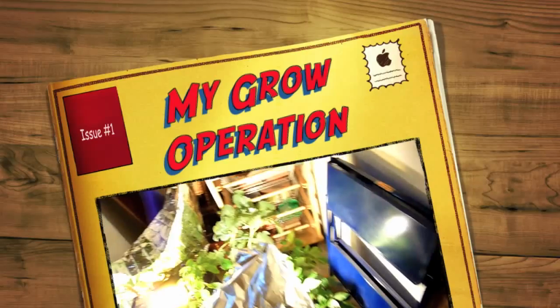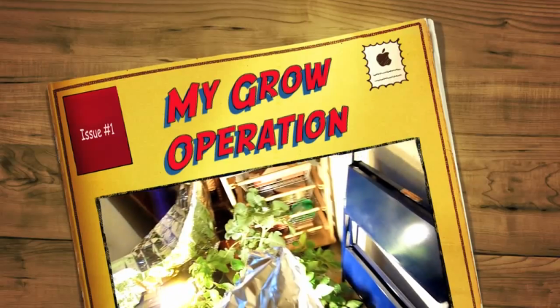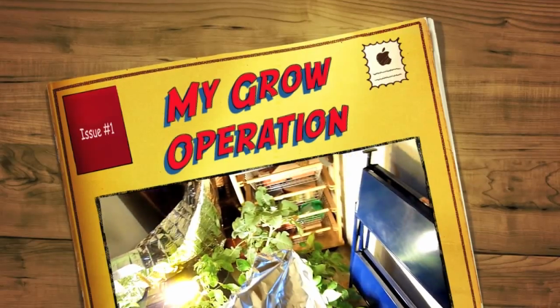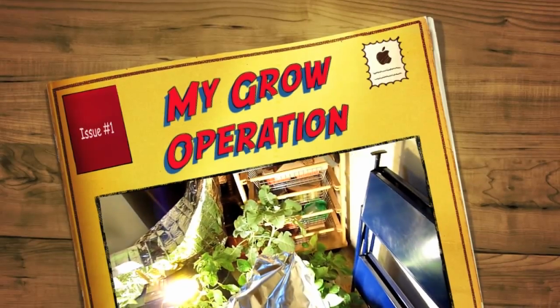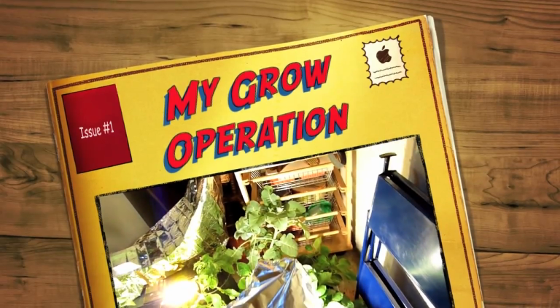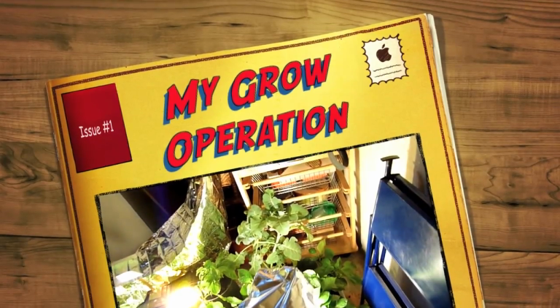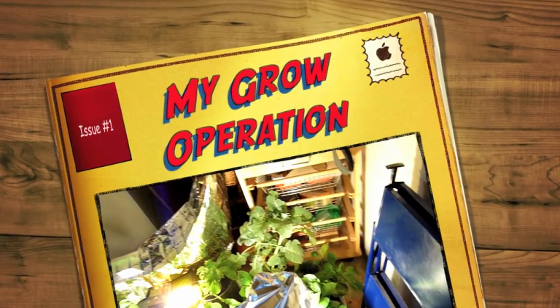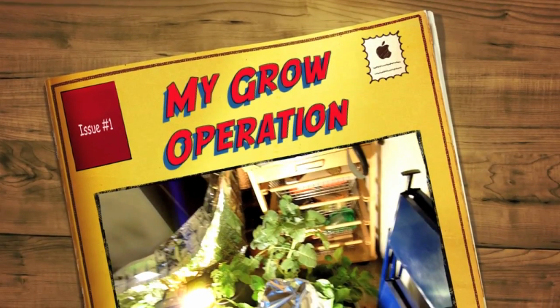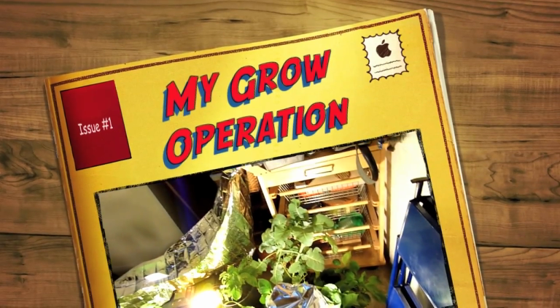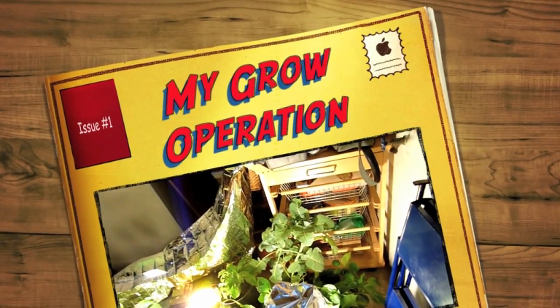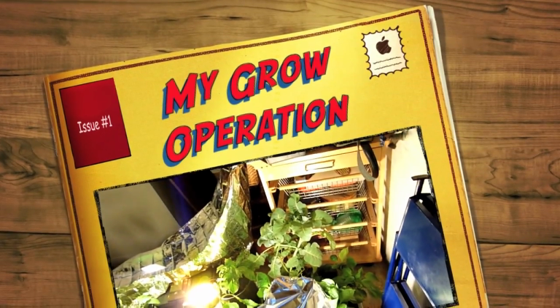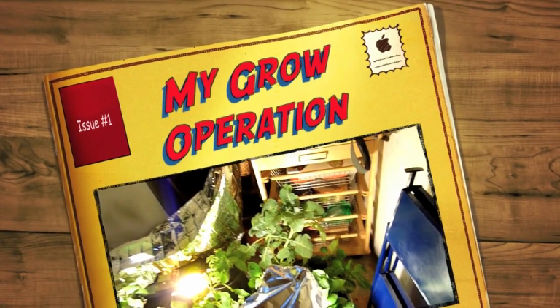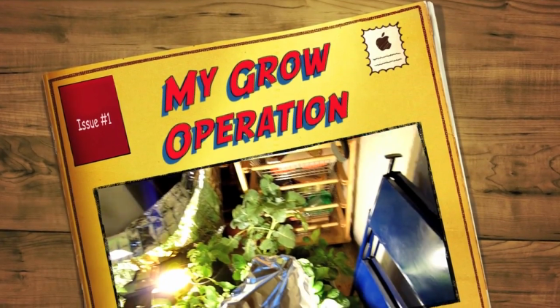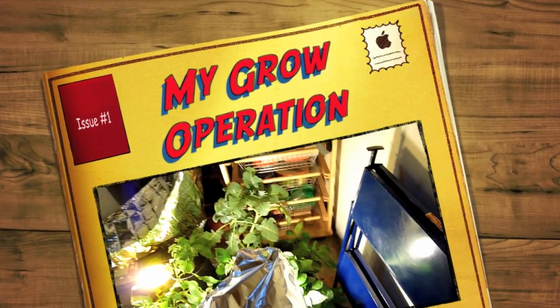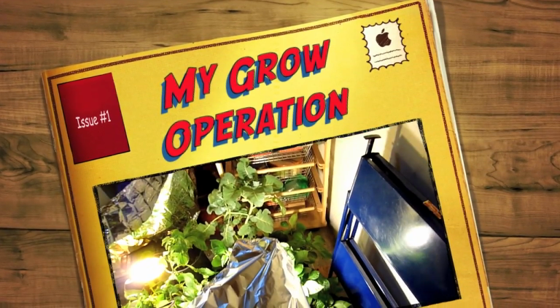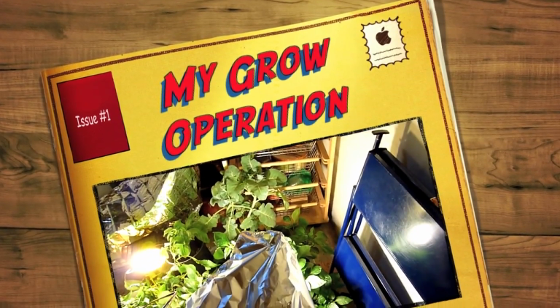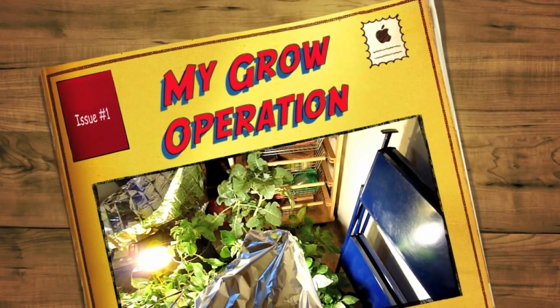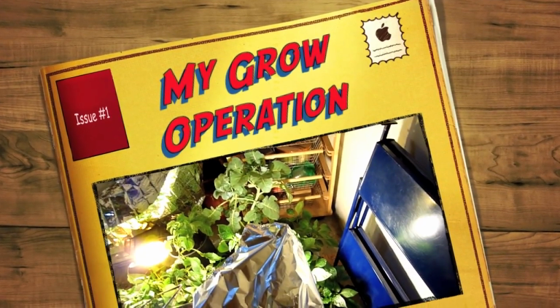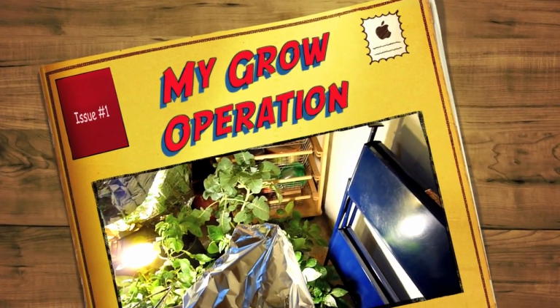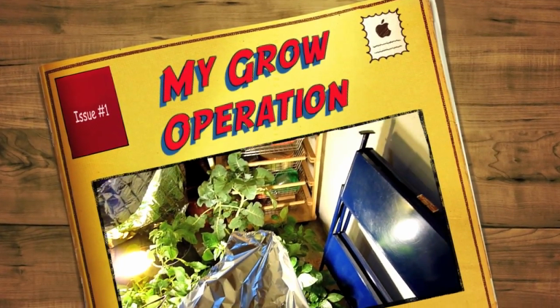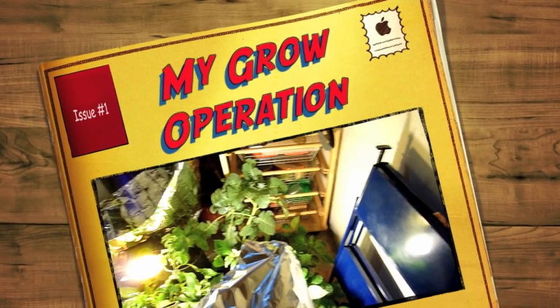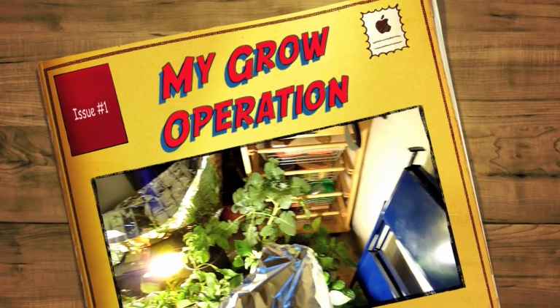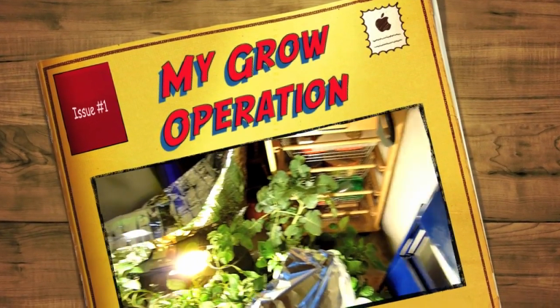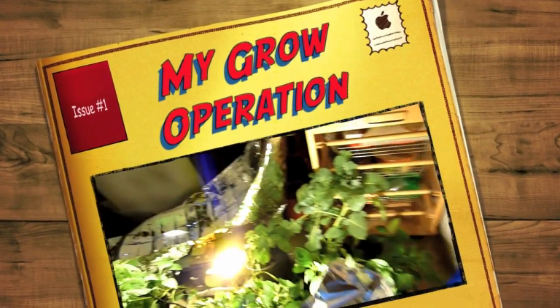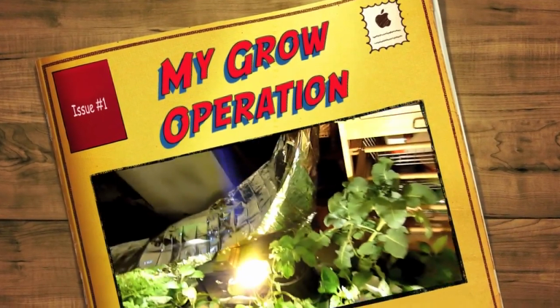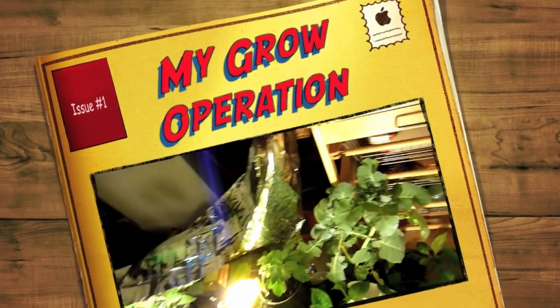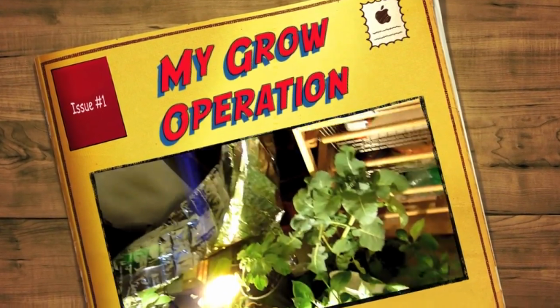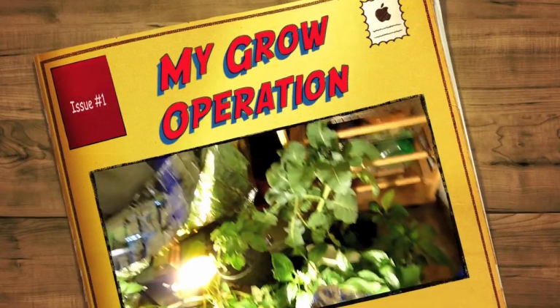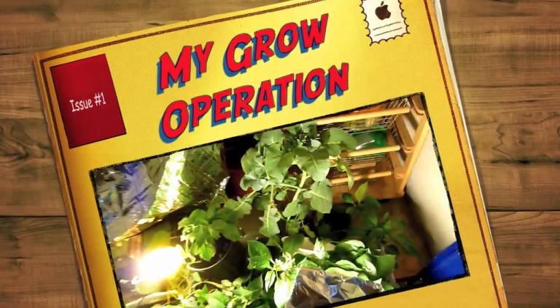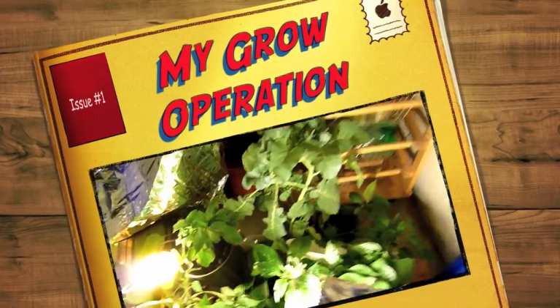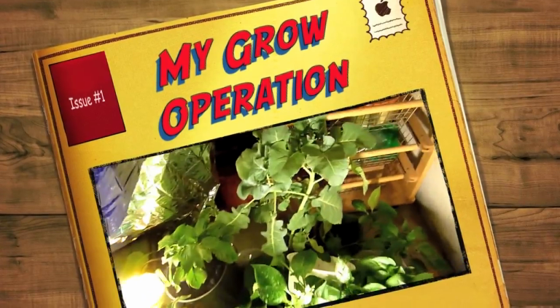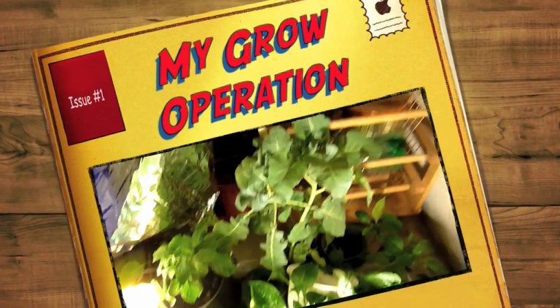Hi, I'd like to show you my grow operation. Here we go.